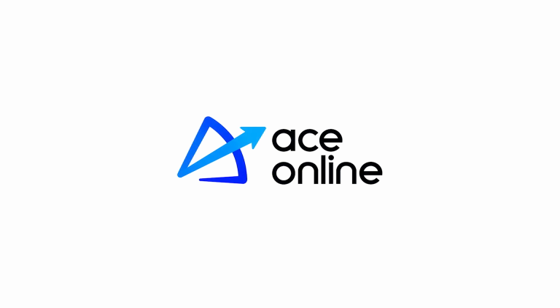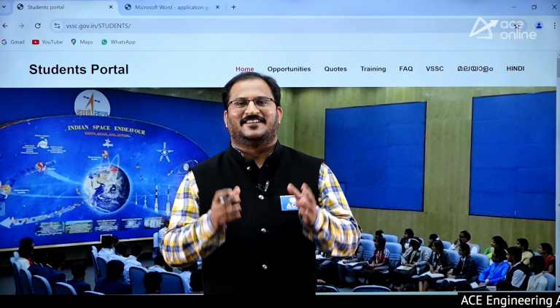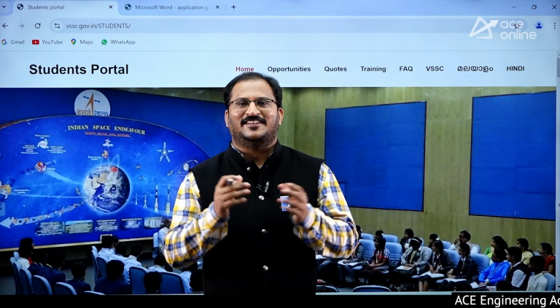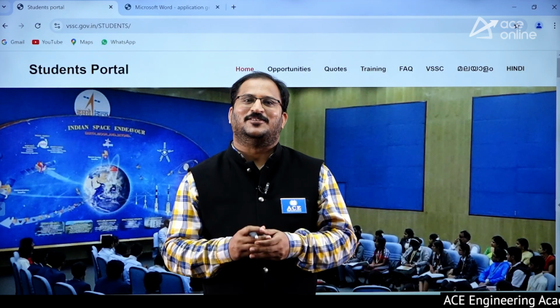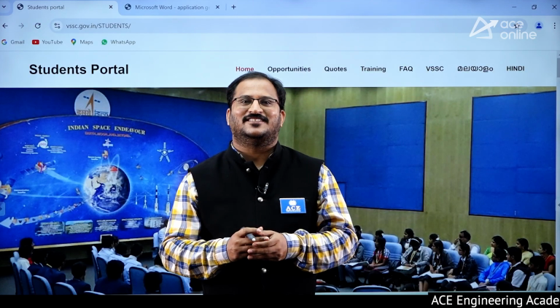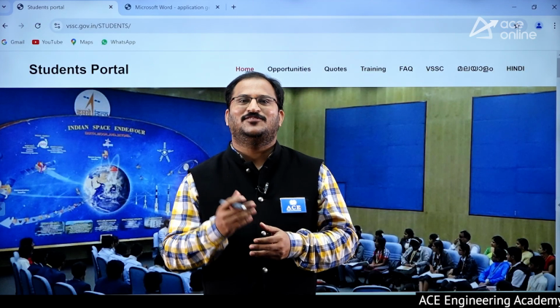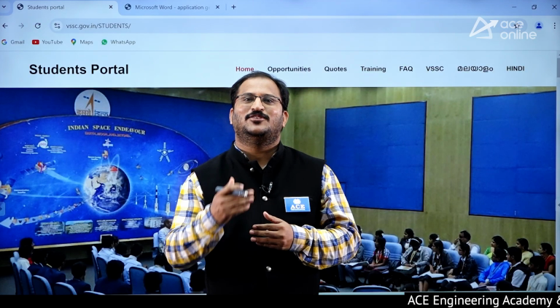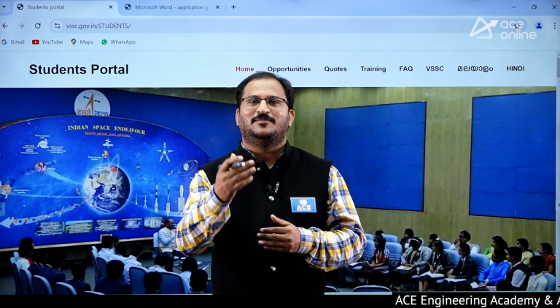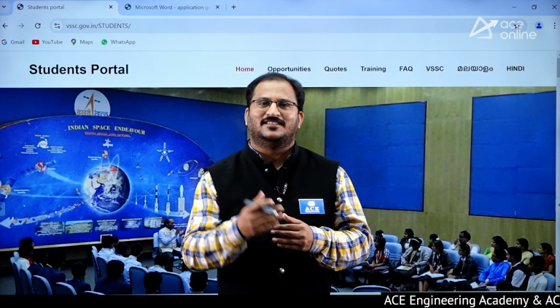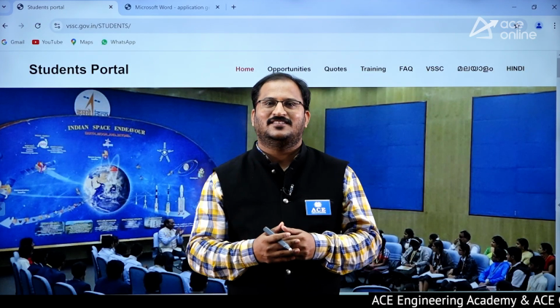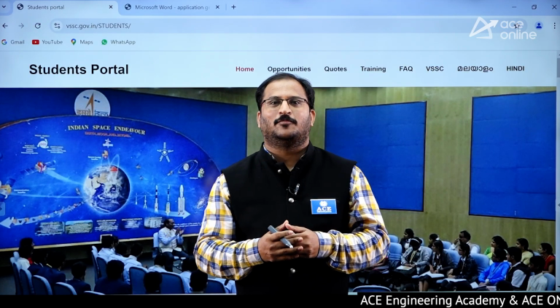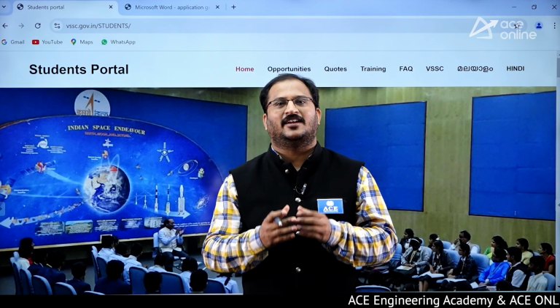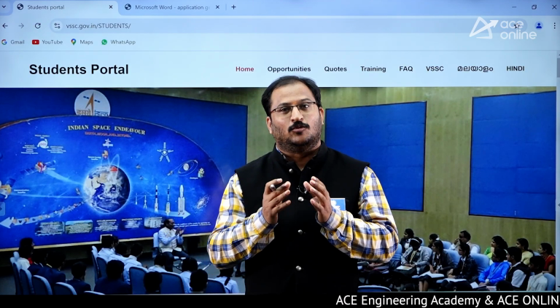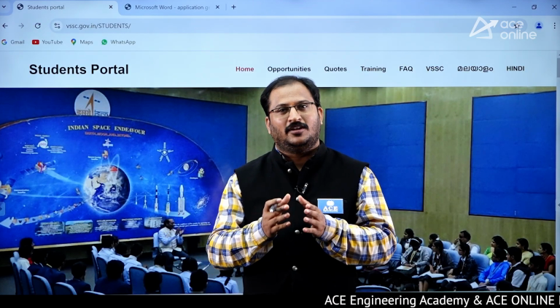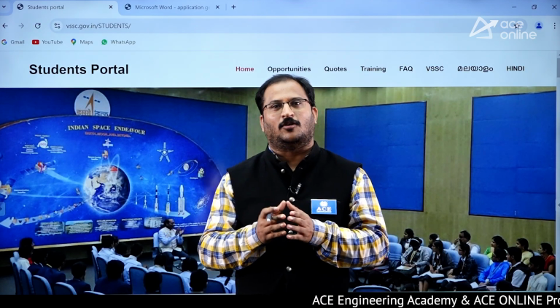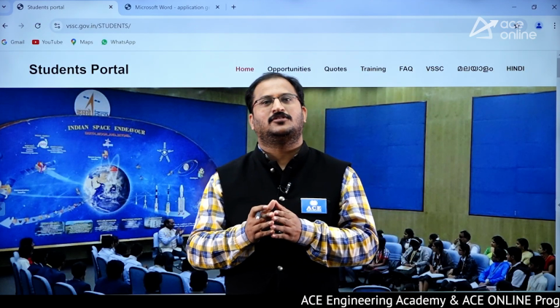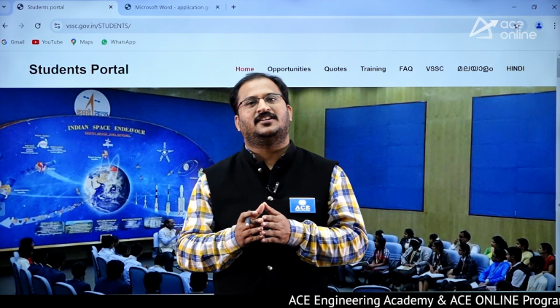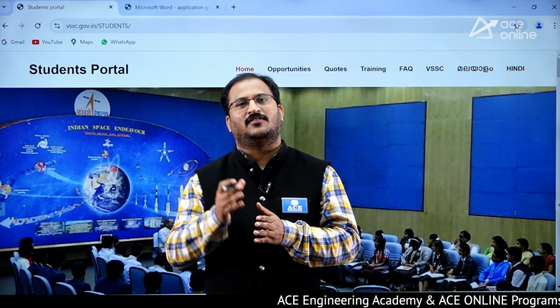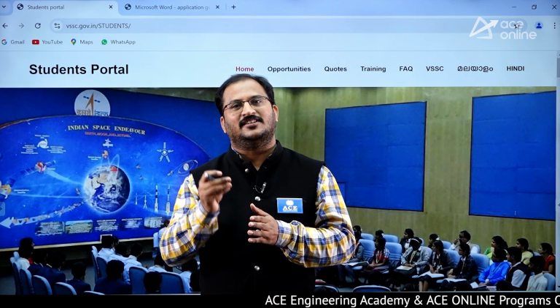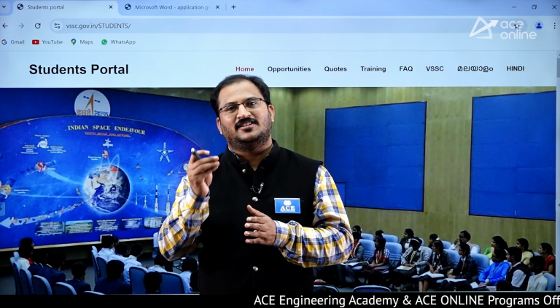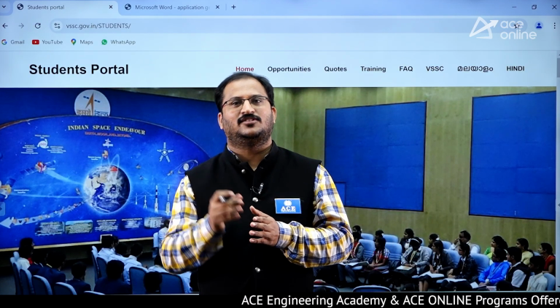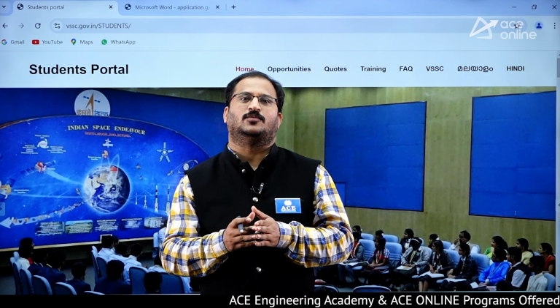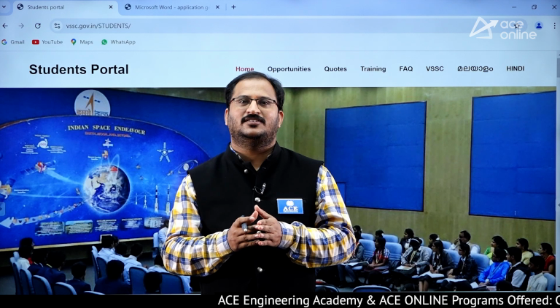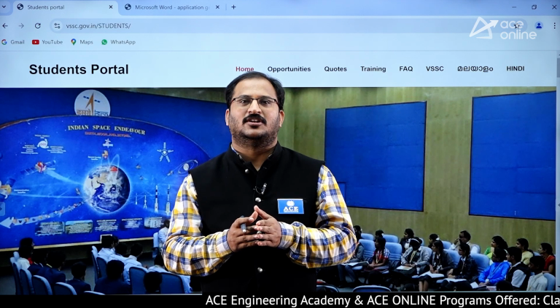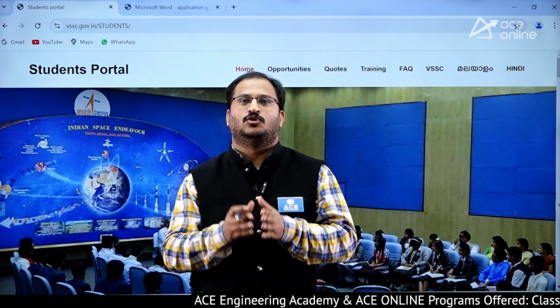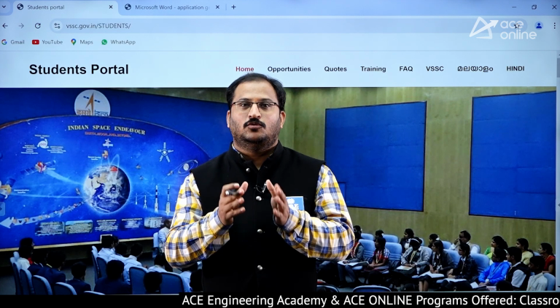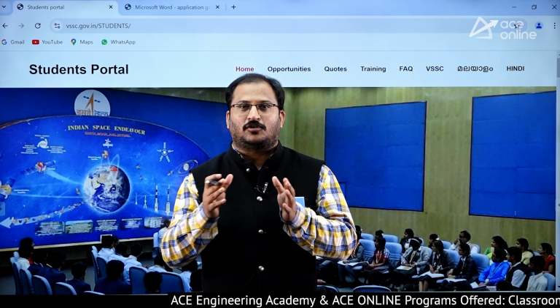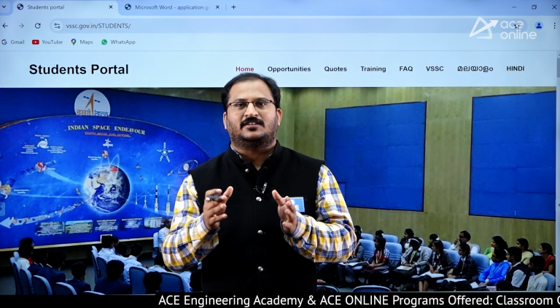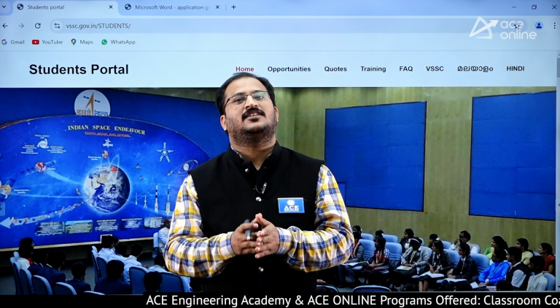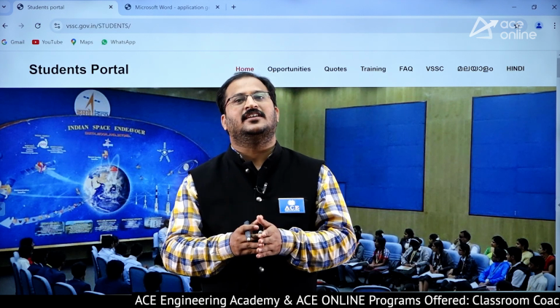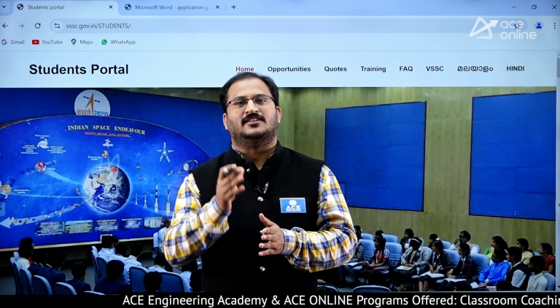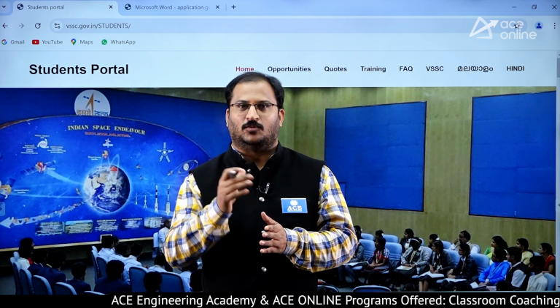Hi students, in this video we will be discussing a golden opportunity for engineering students to do project work in ISRO.